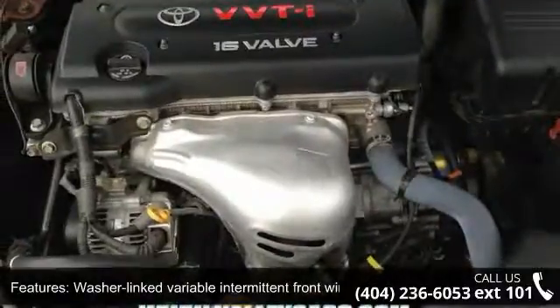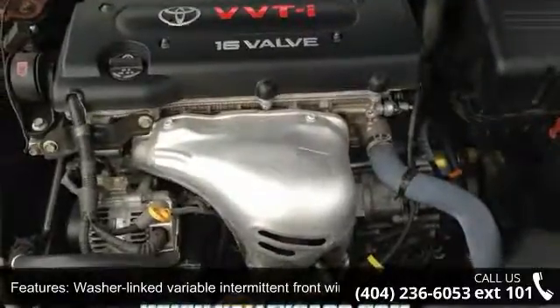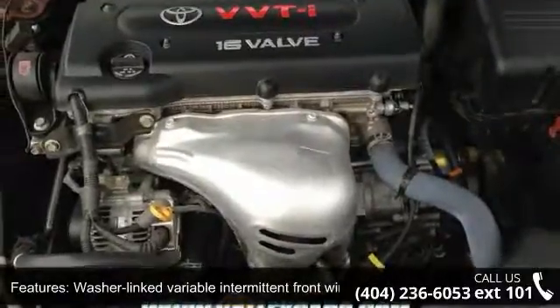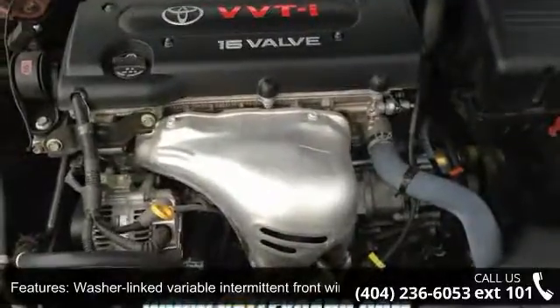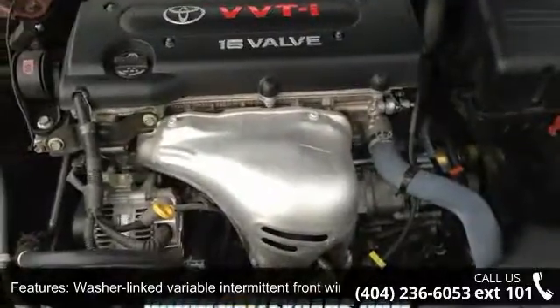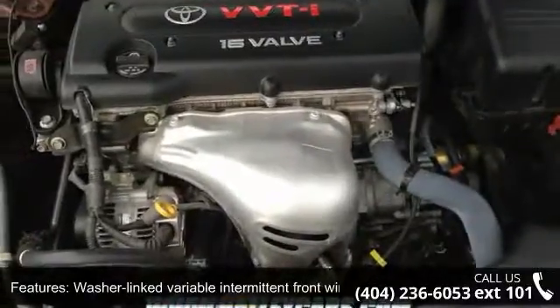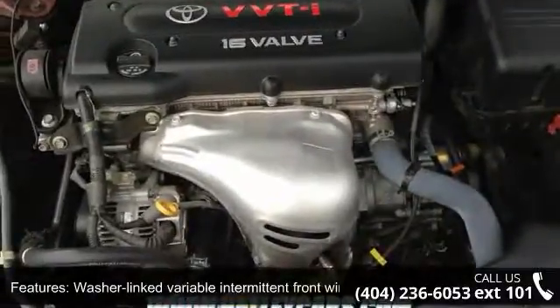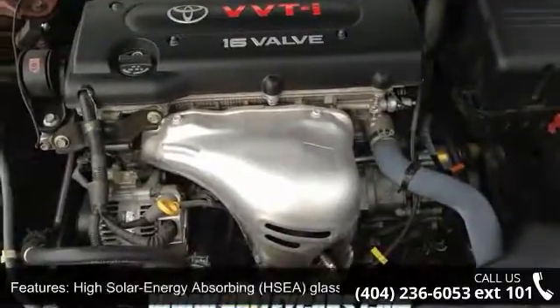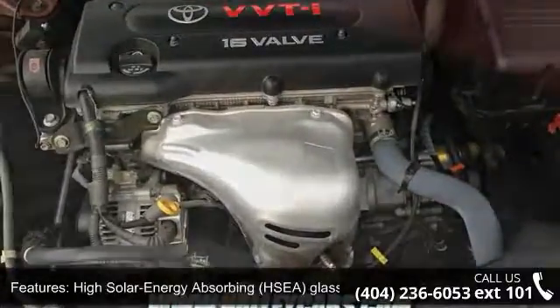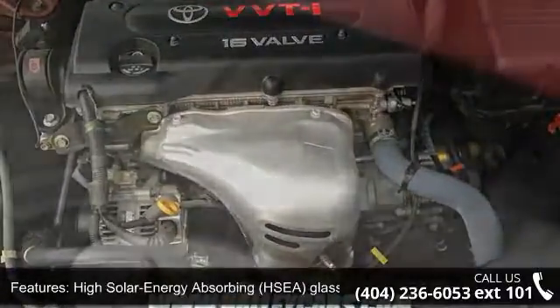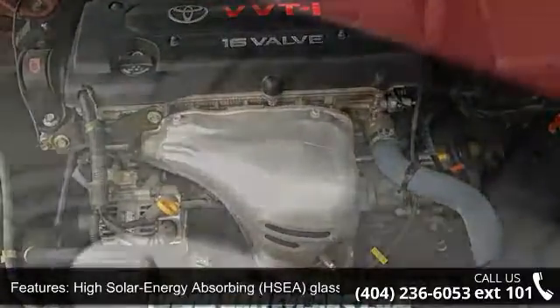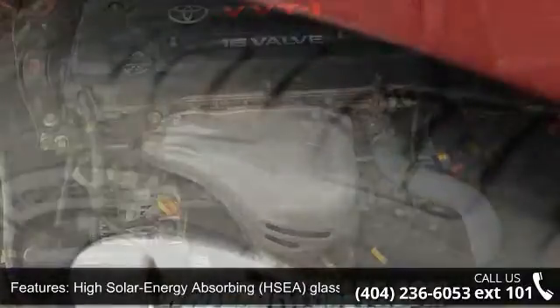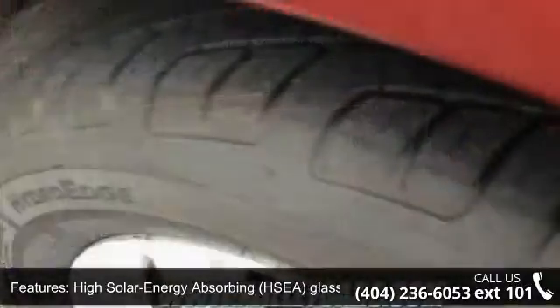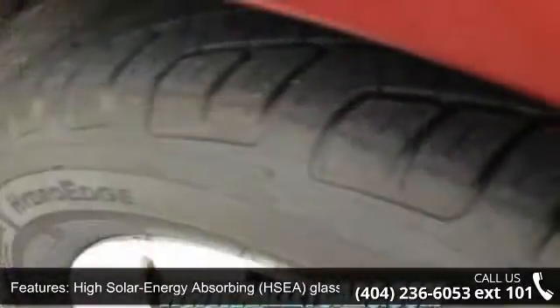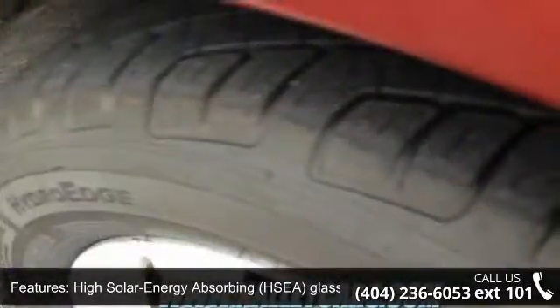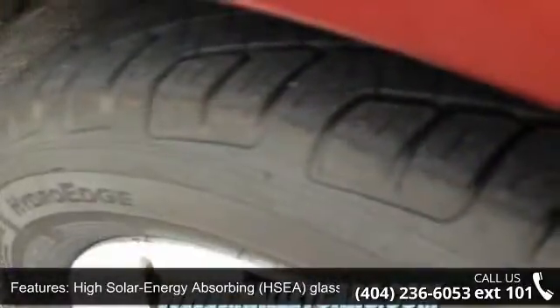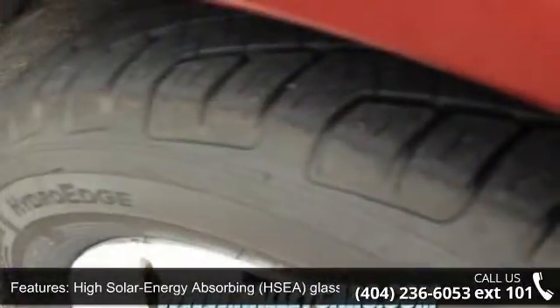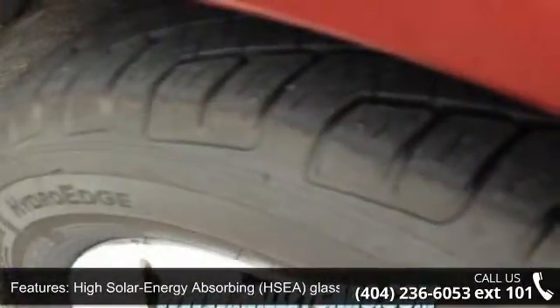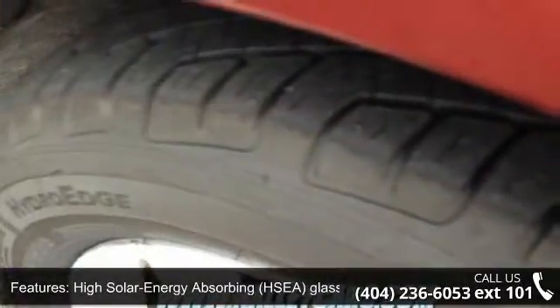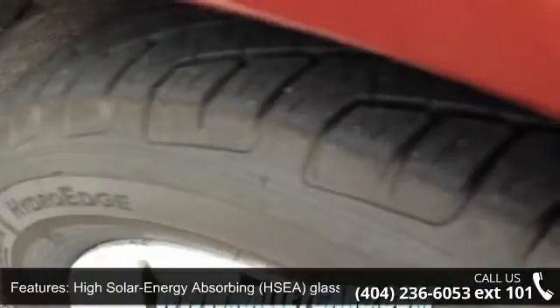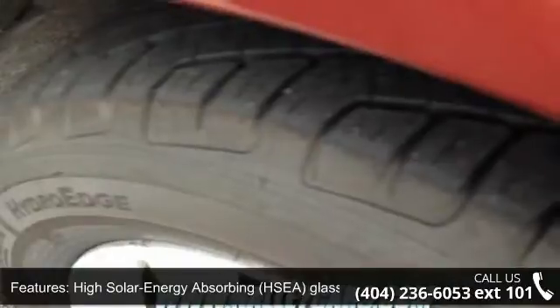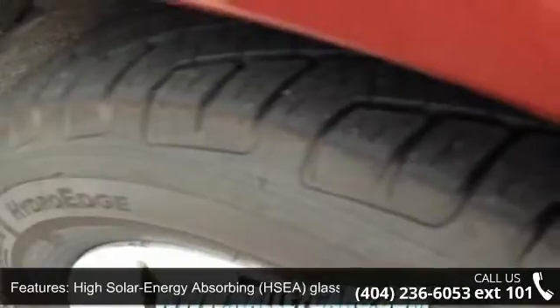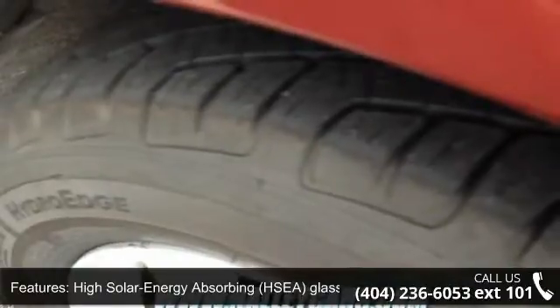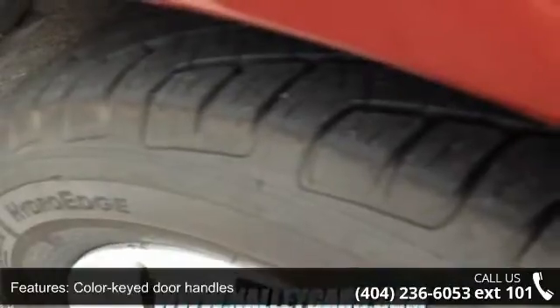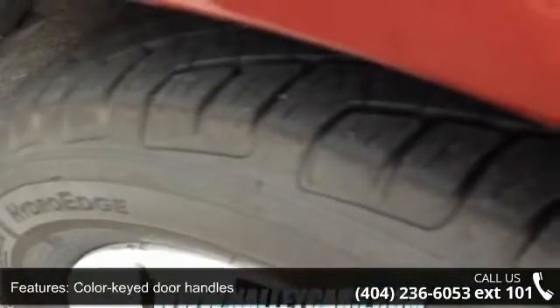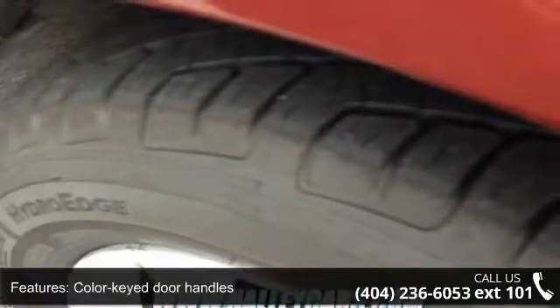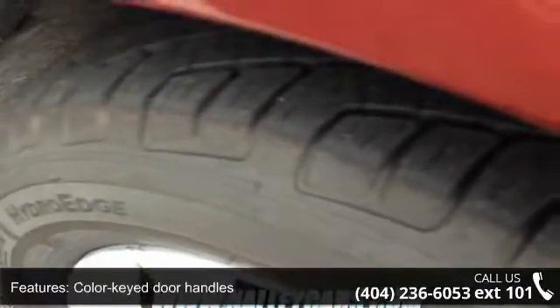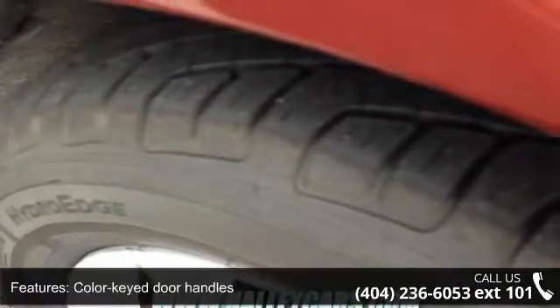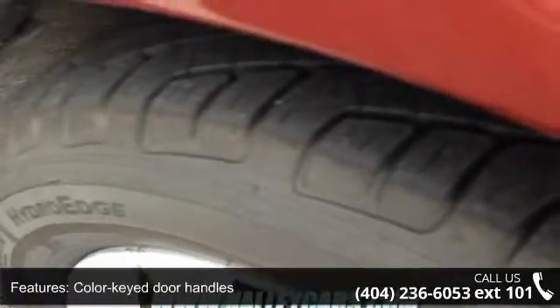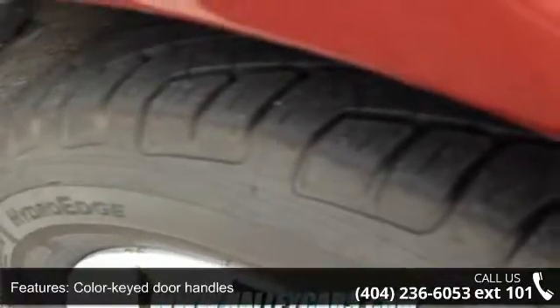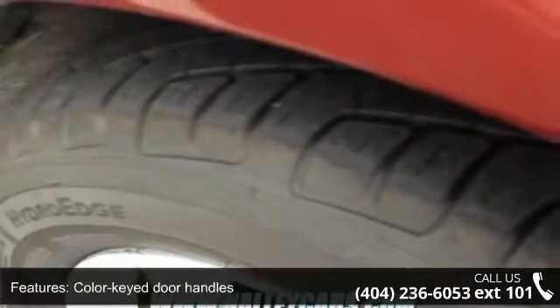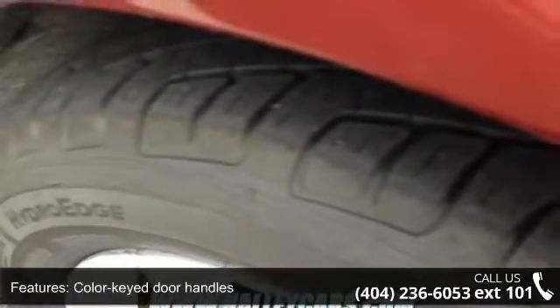This vehicle shows low mileage and has a smooth ride. Let us put you in the driver's seat today.